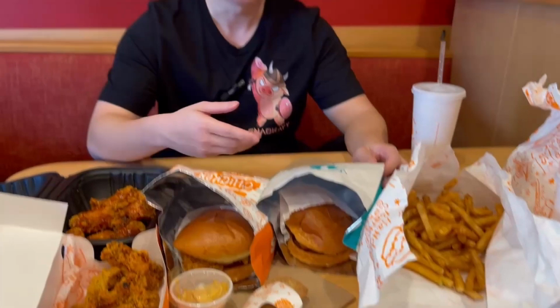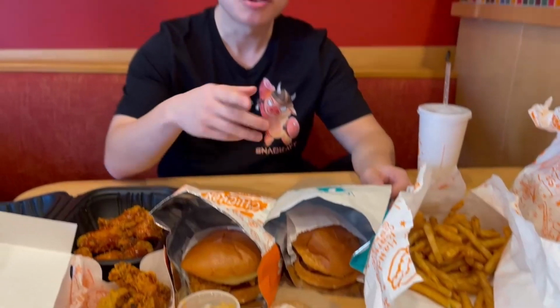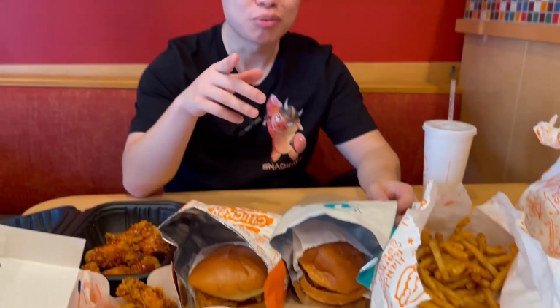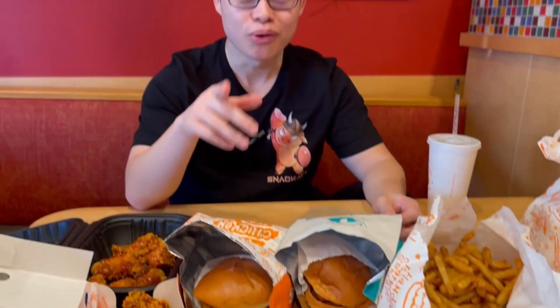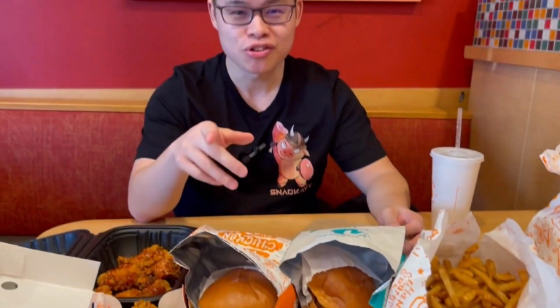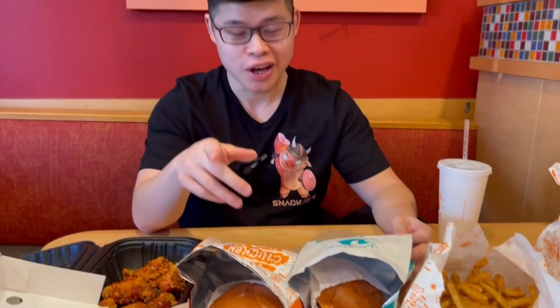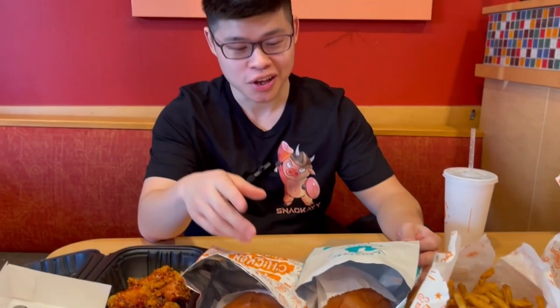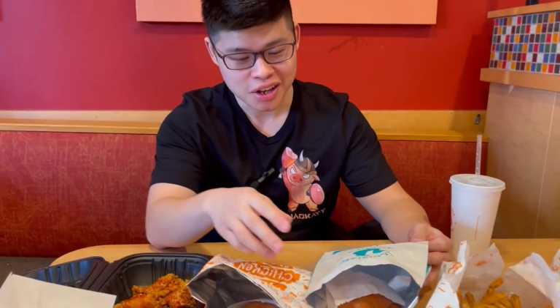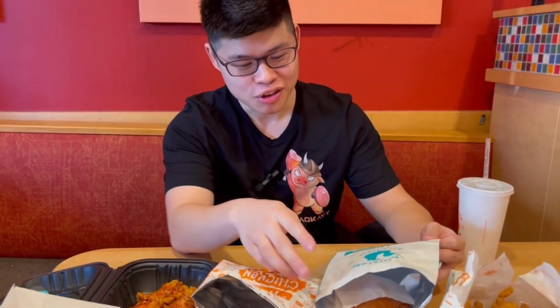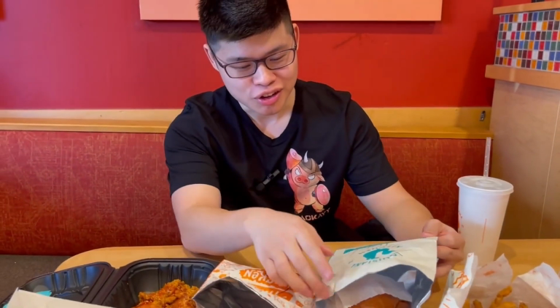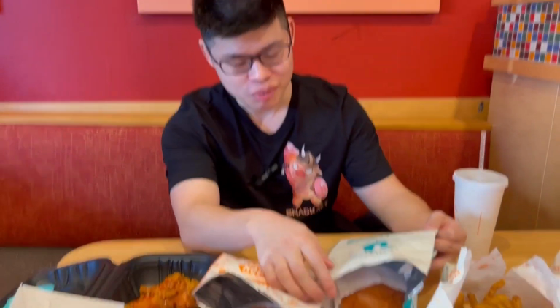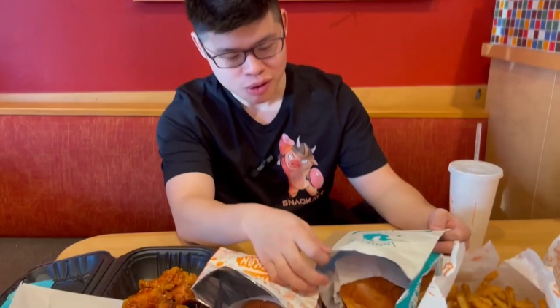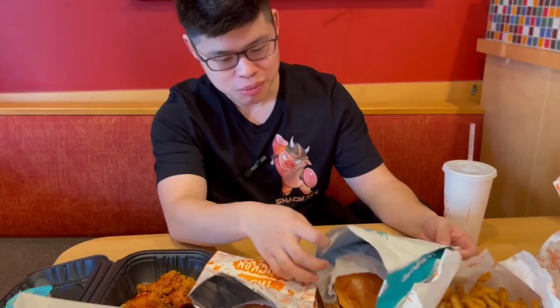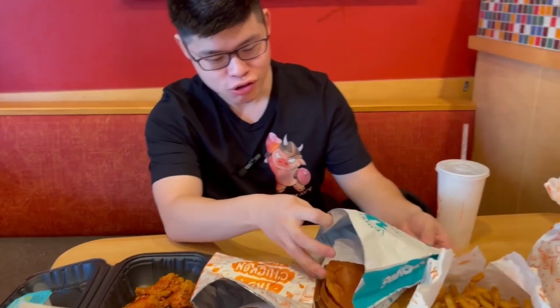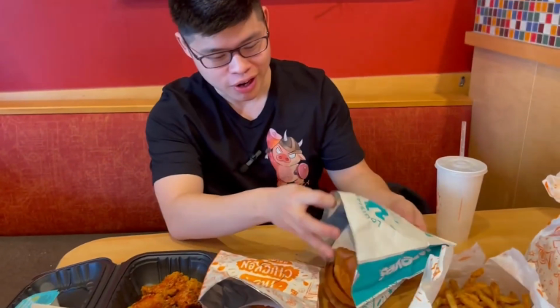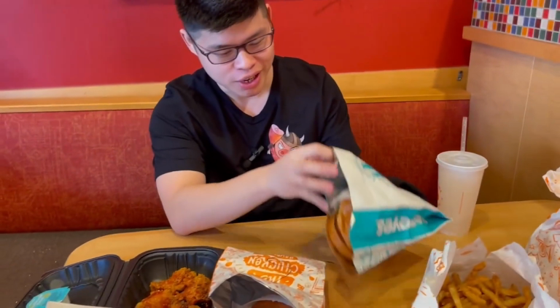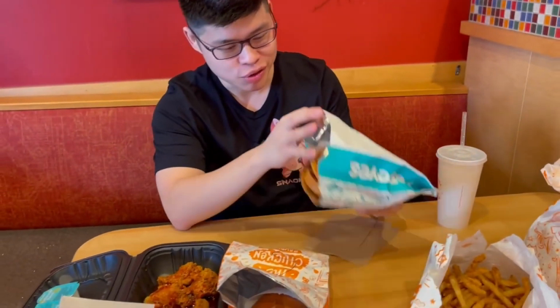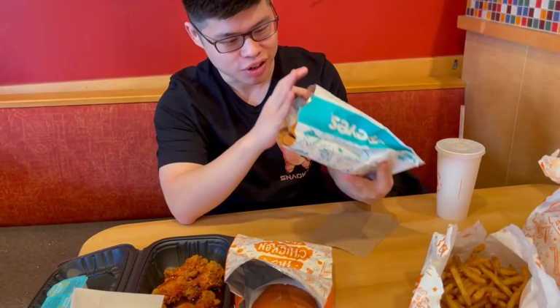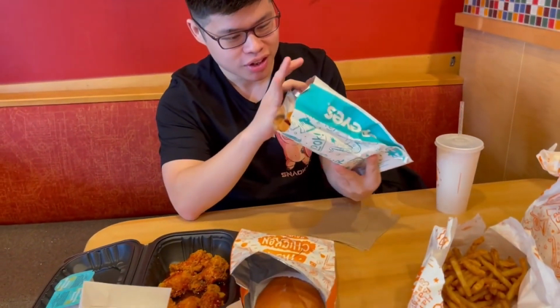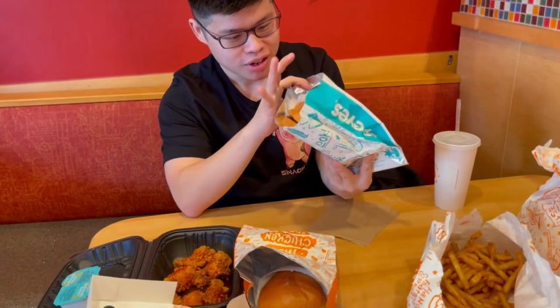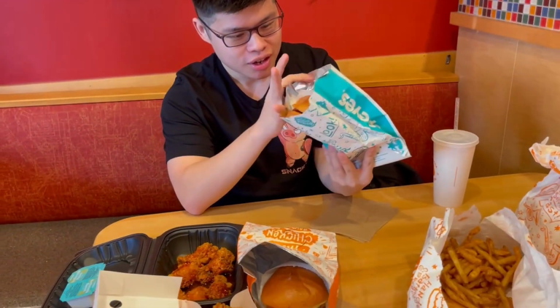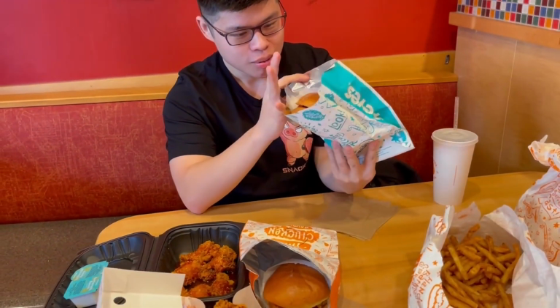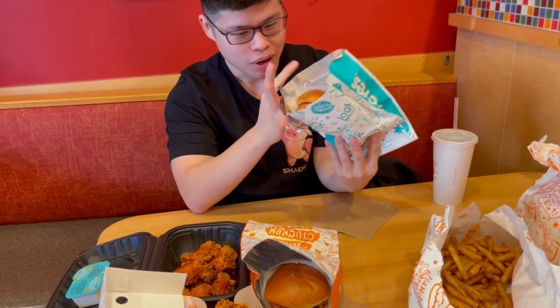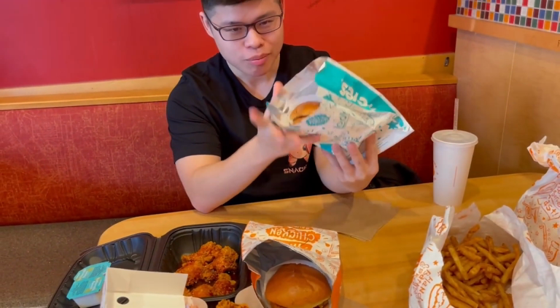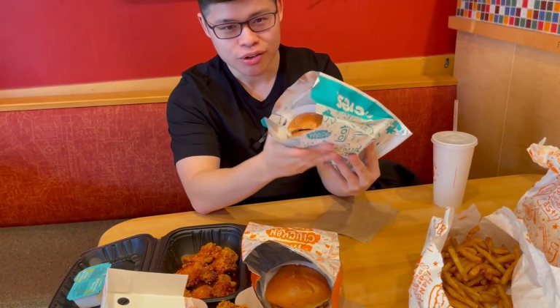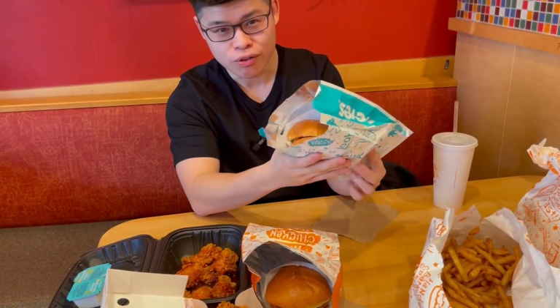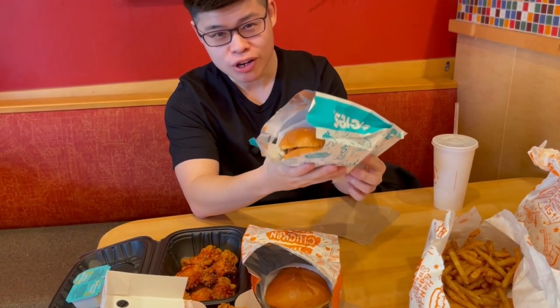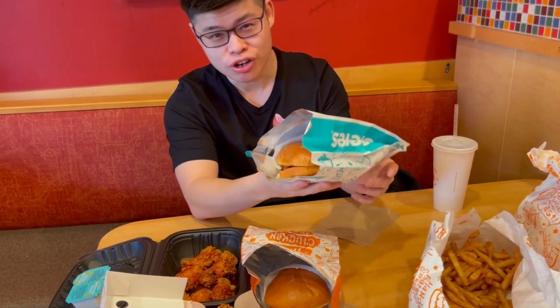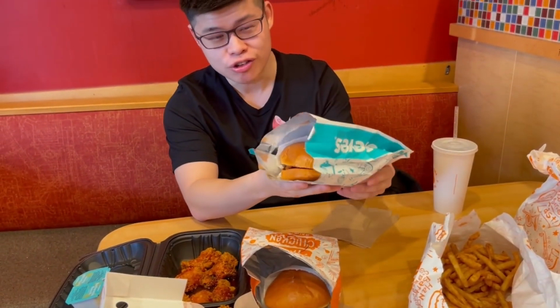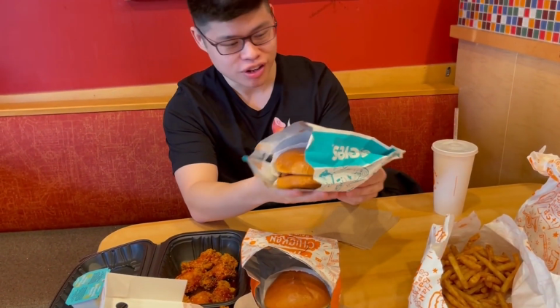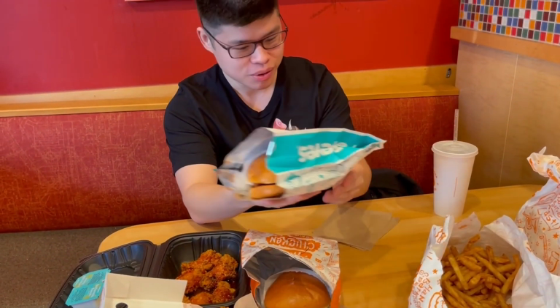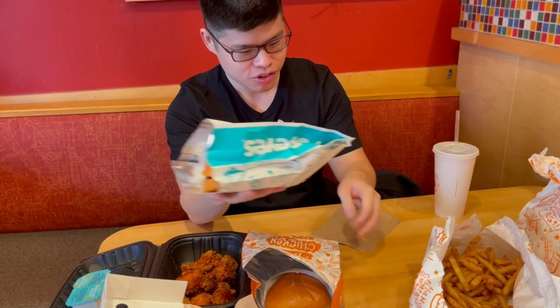Hello, it's your boy Snack A. This time we're going to be trying out the Popeyes Fried Chicken Sandwich.